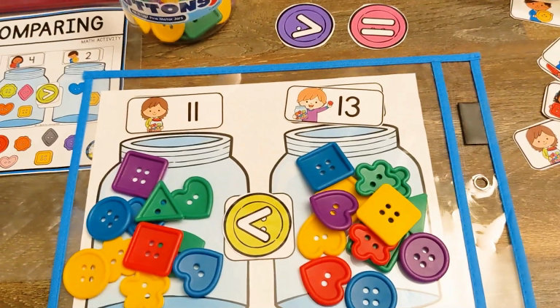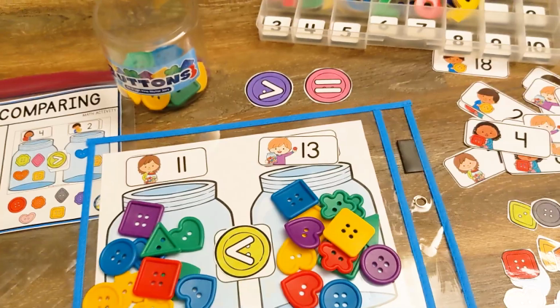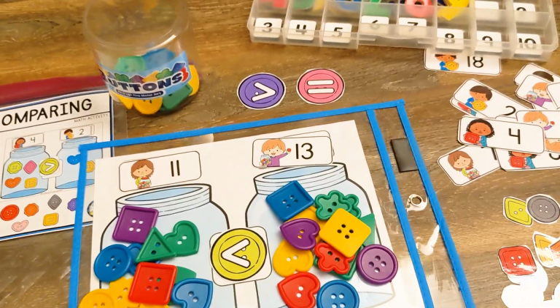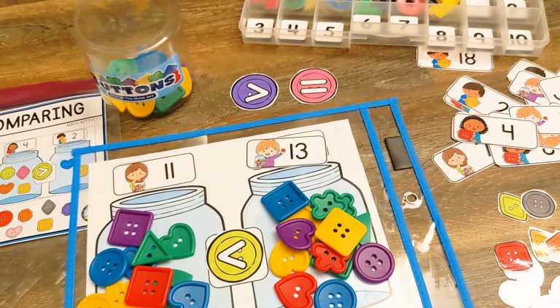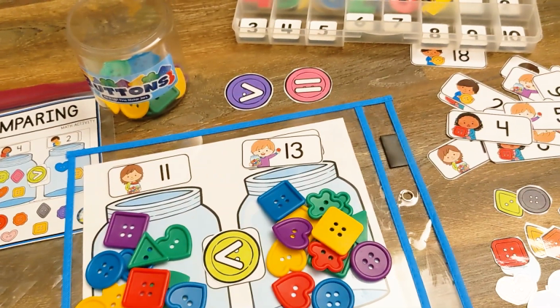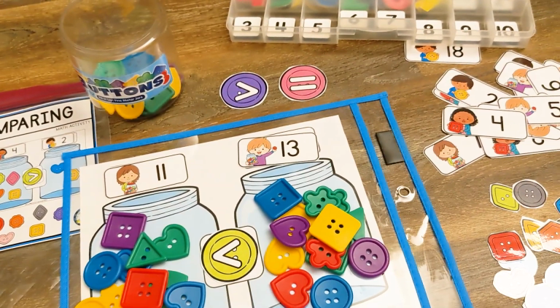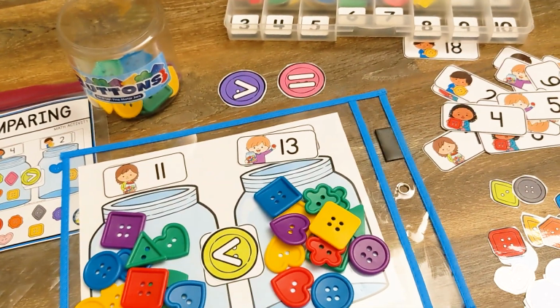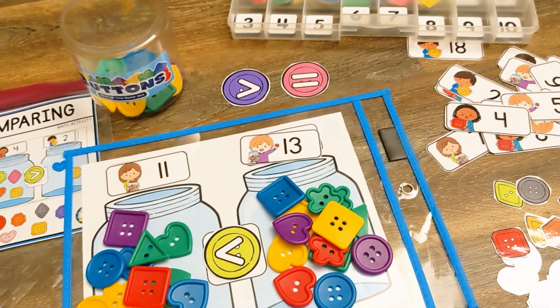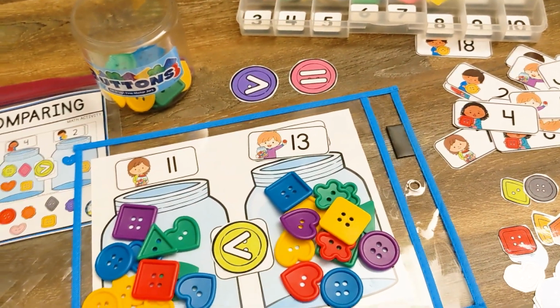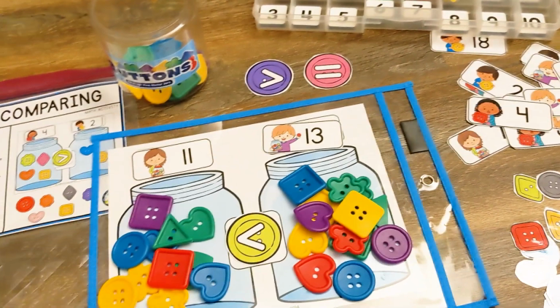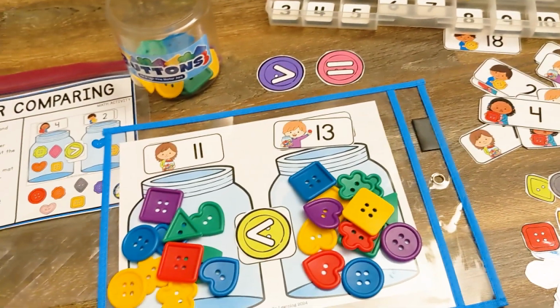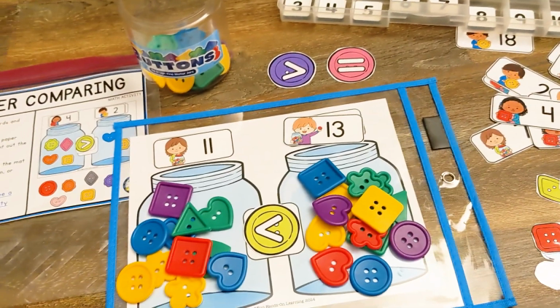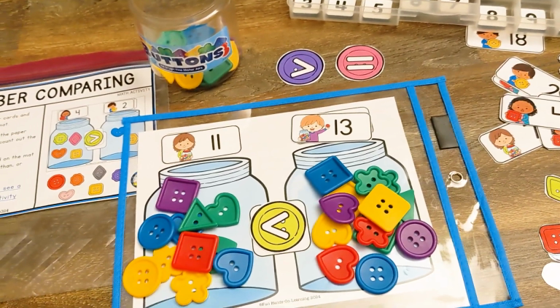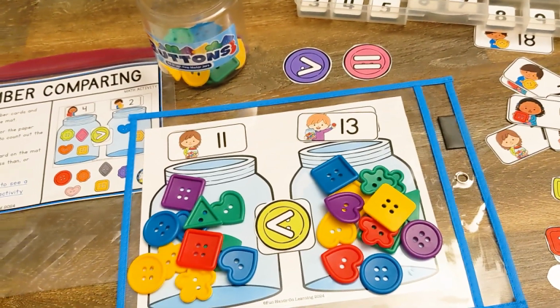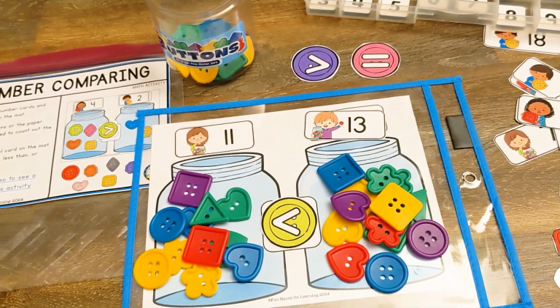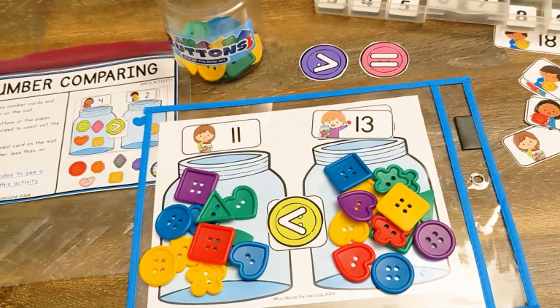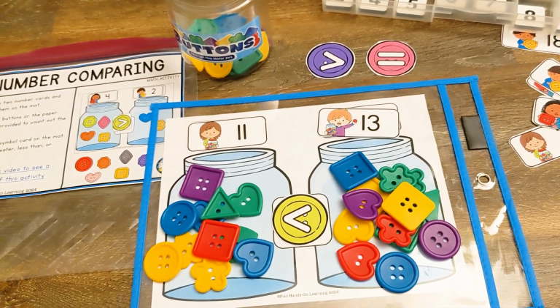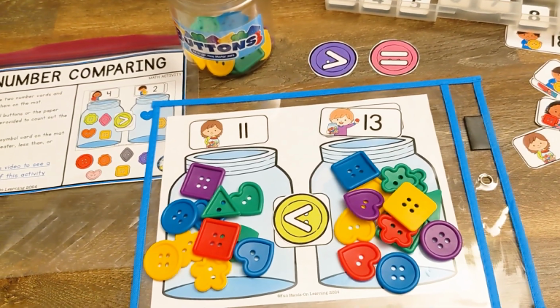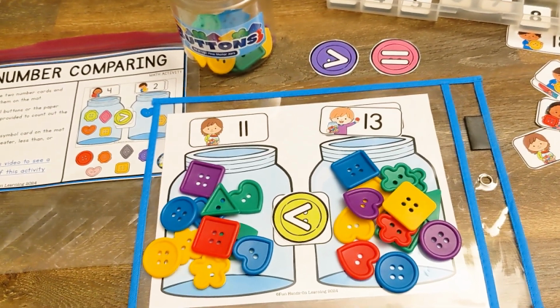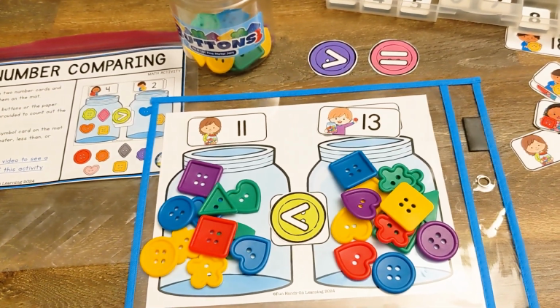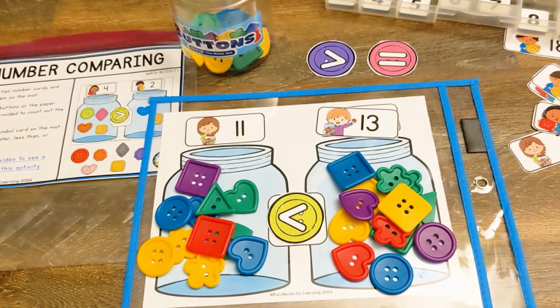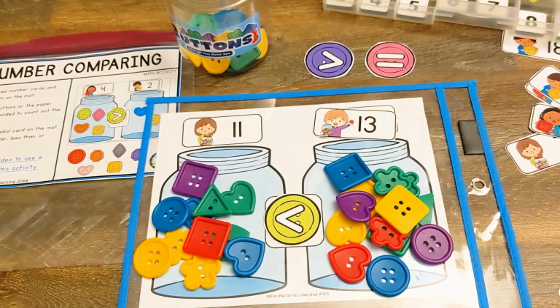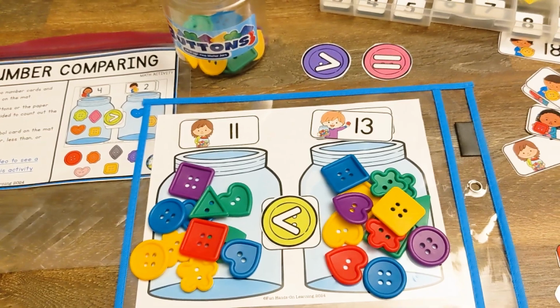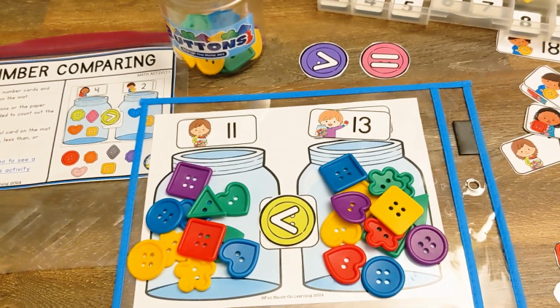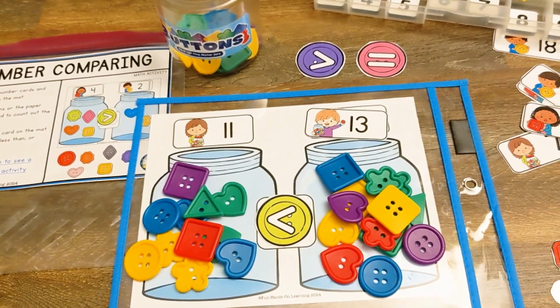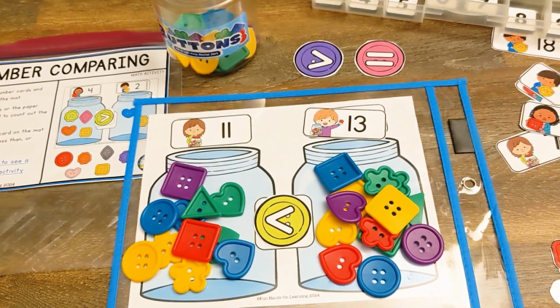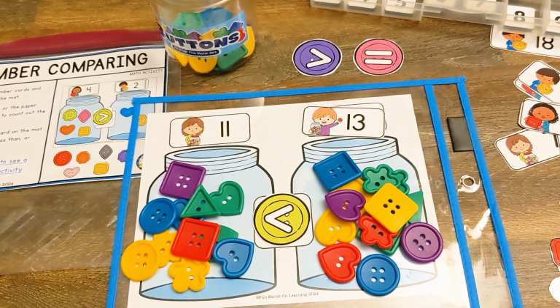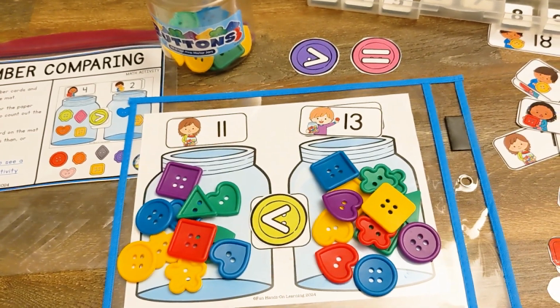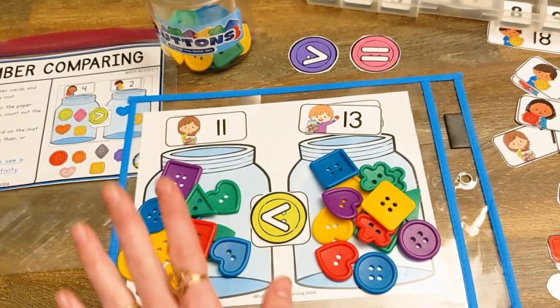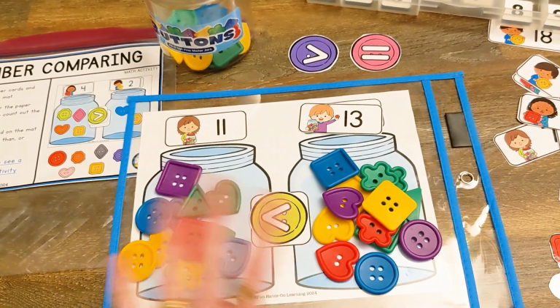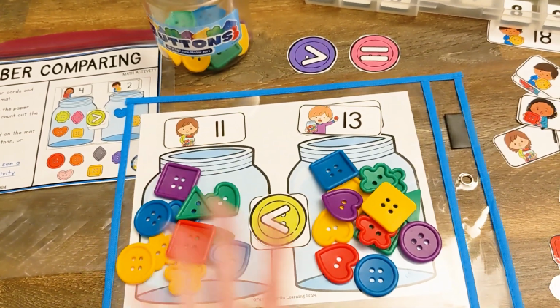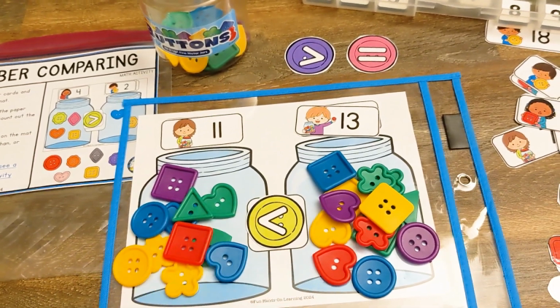Well, there you have it. I hope your students enjoy button number comparing, and as always, happy learning. Bye!